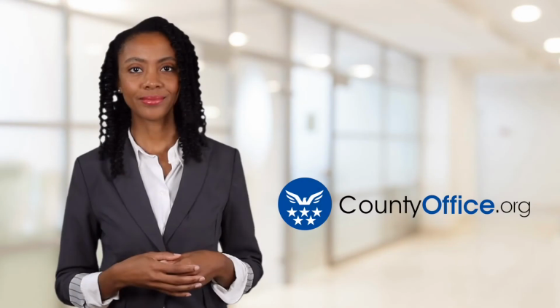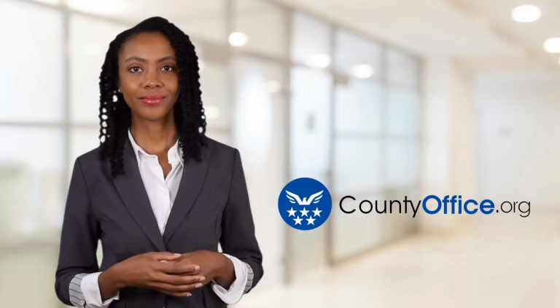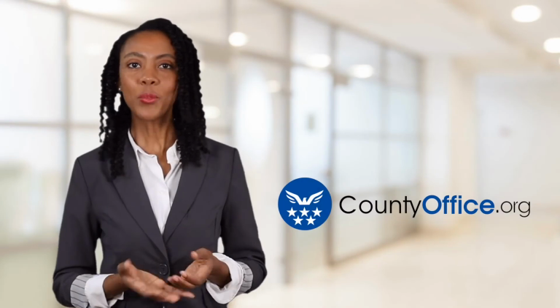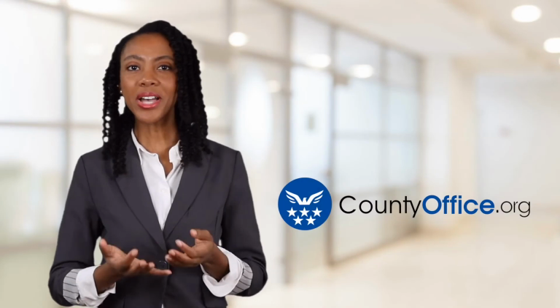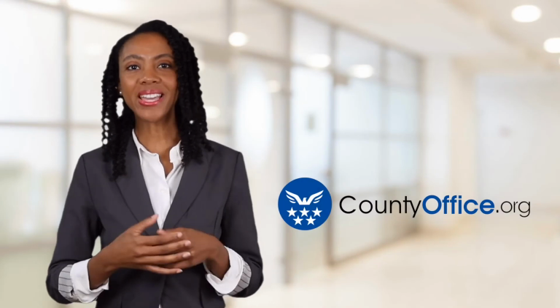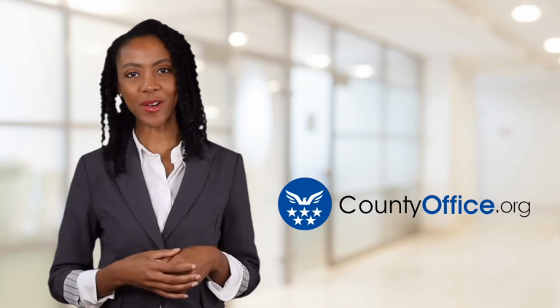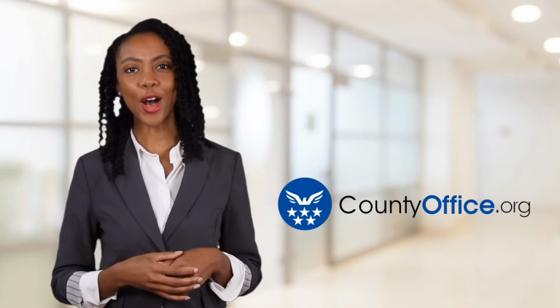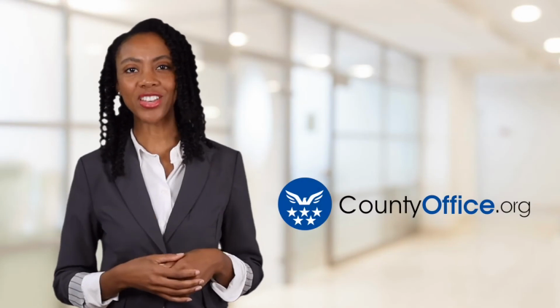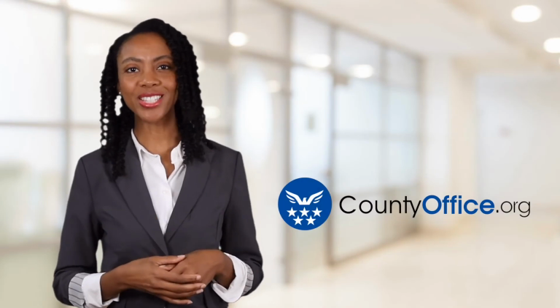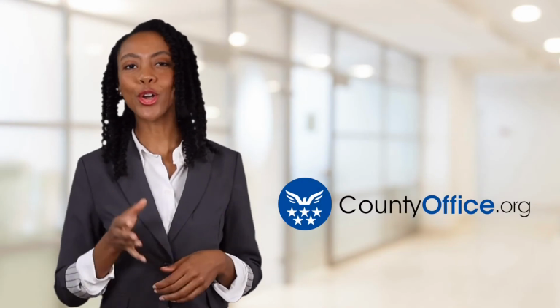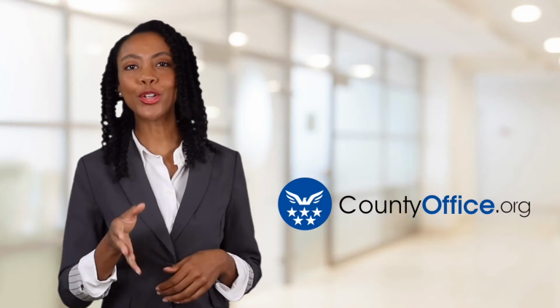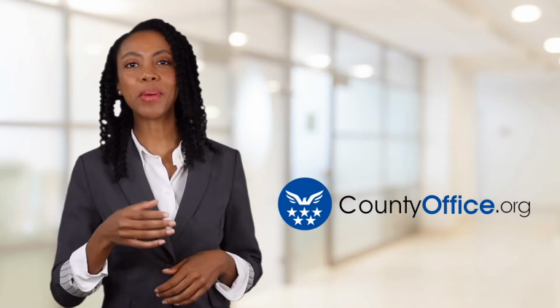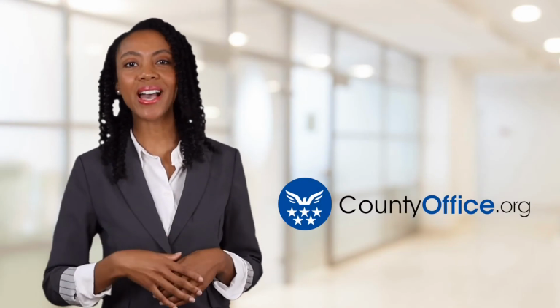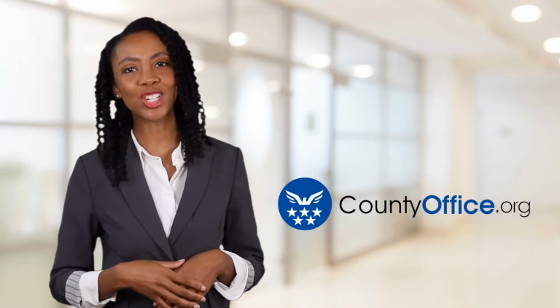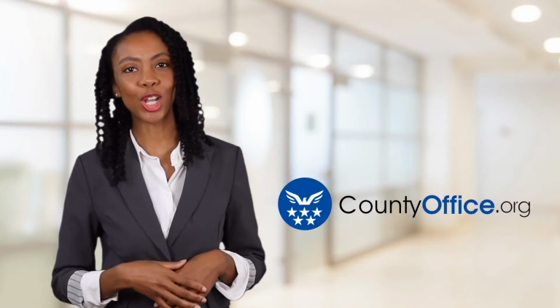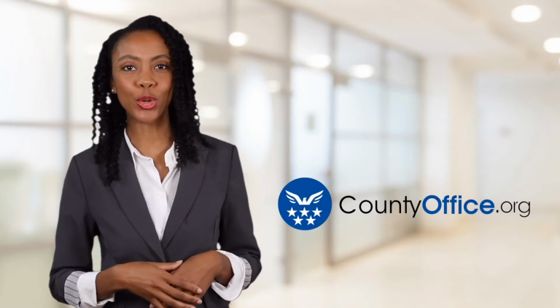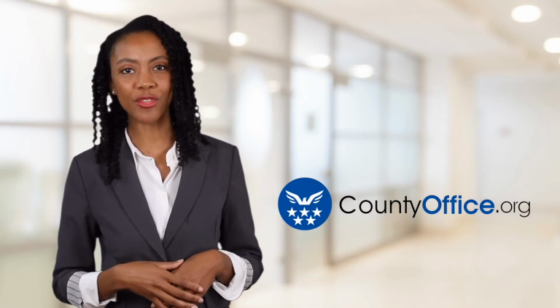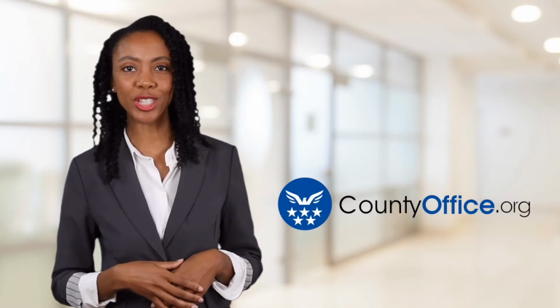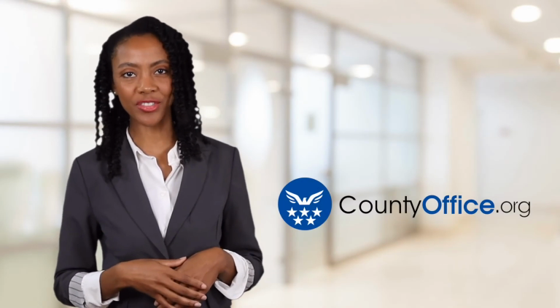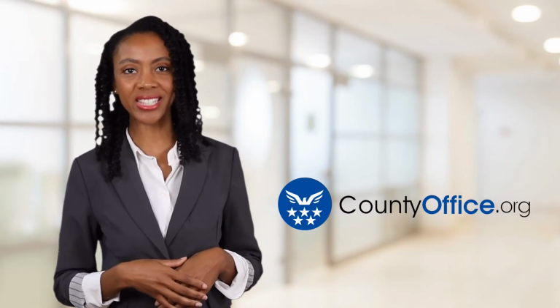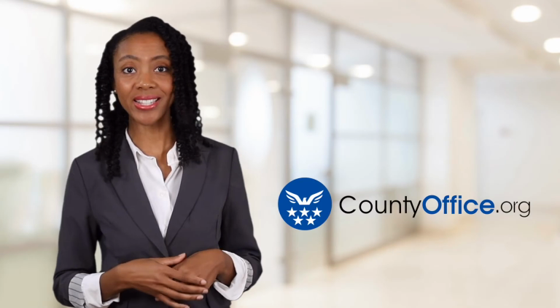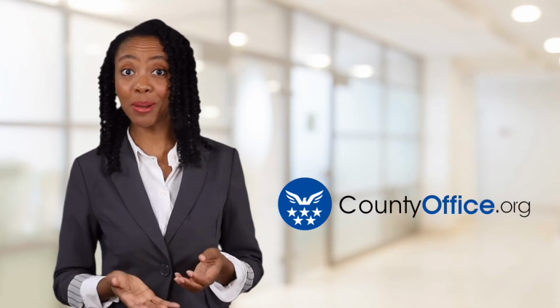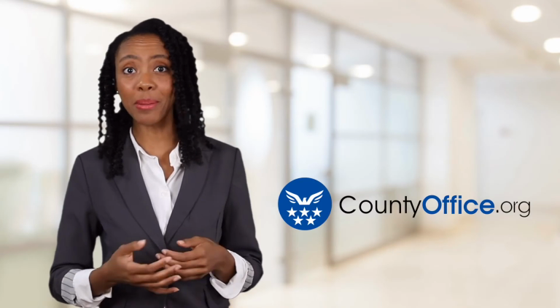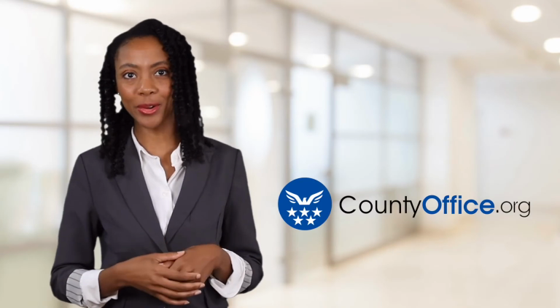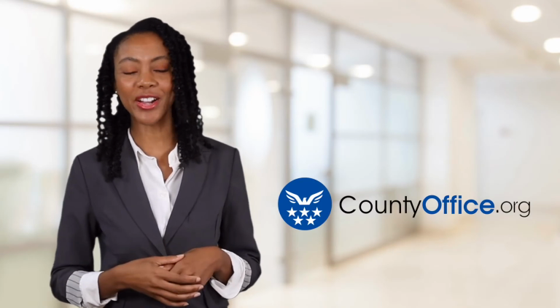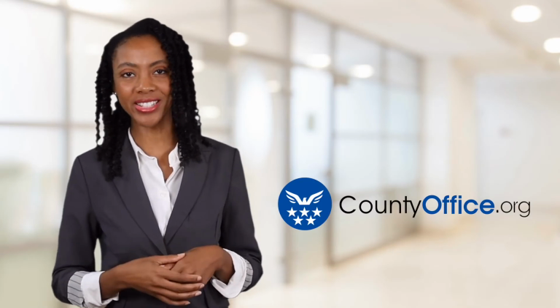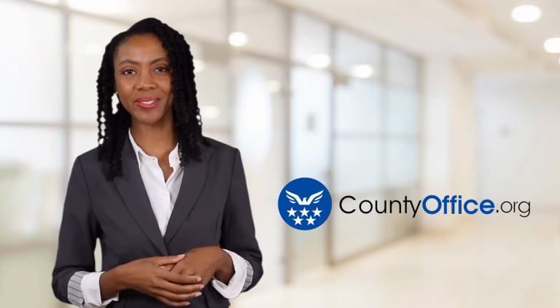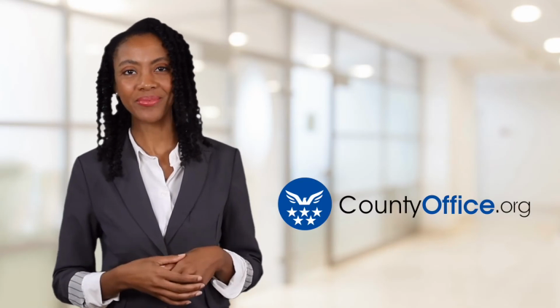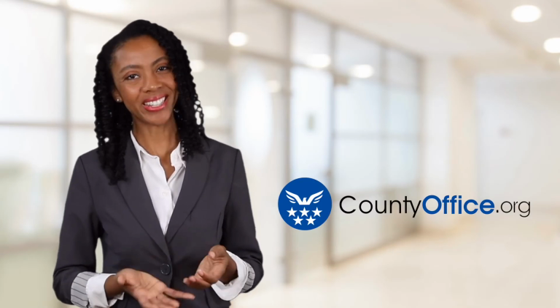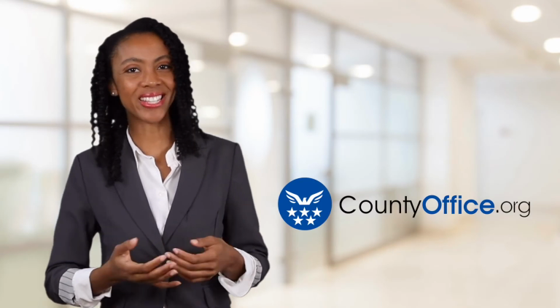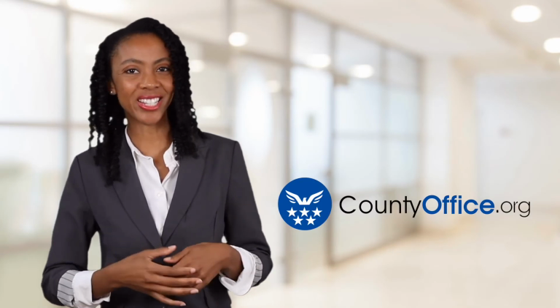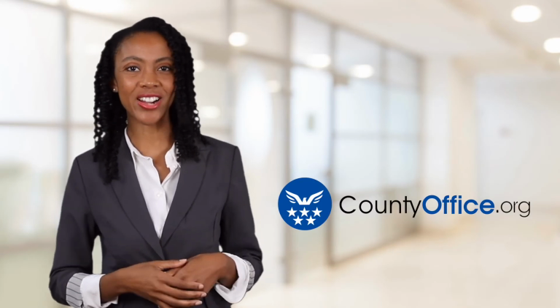Welcome to County Office, your ultimate guide to local government services and public records. Let's get started.